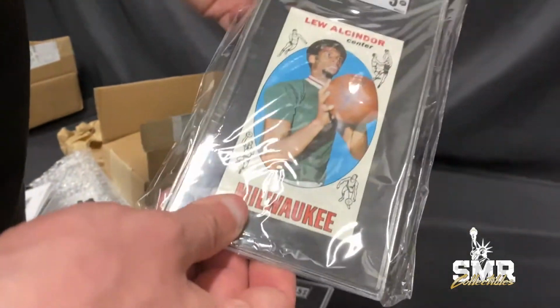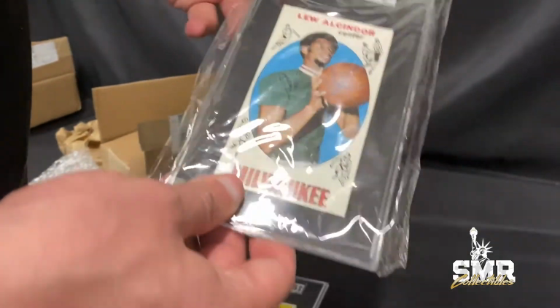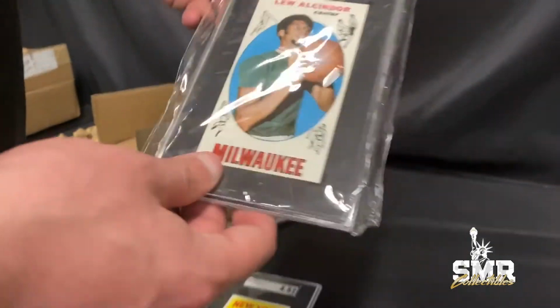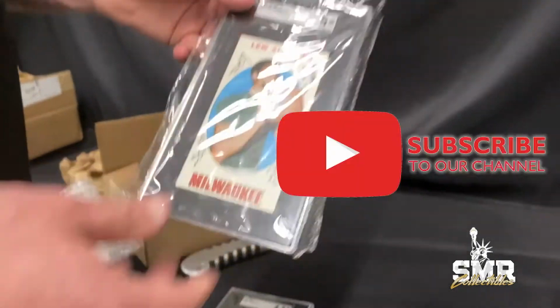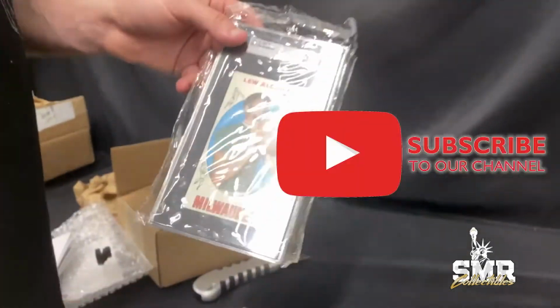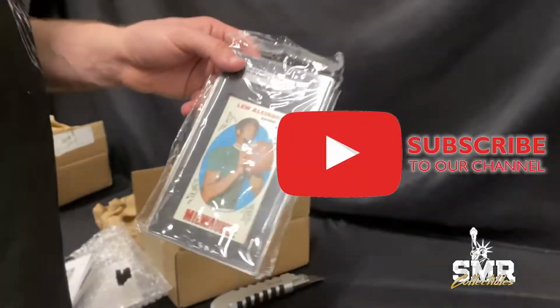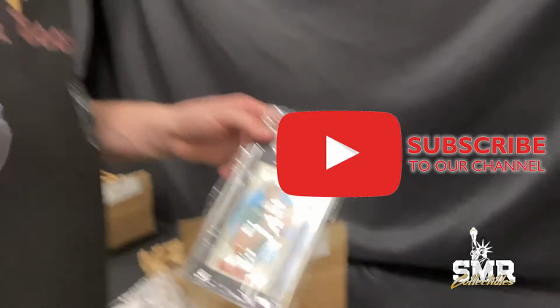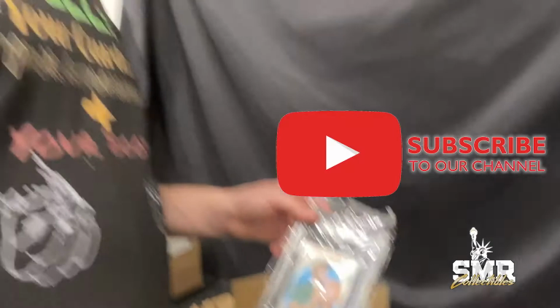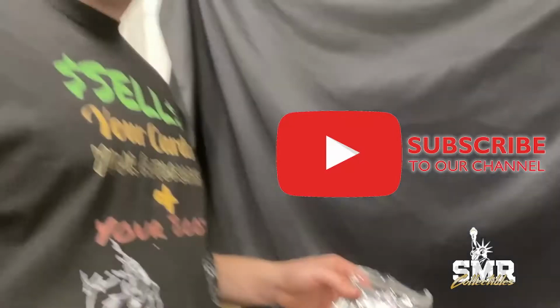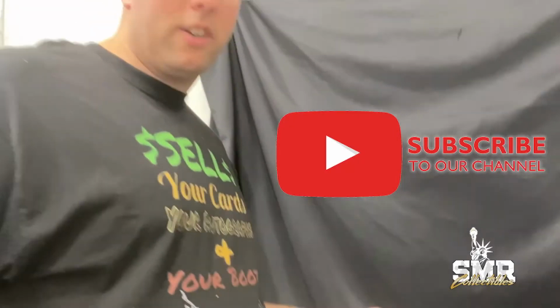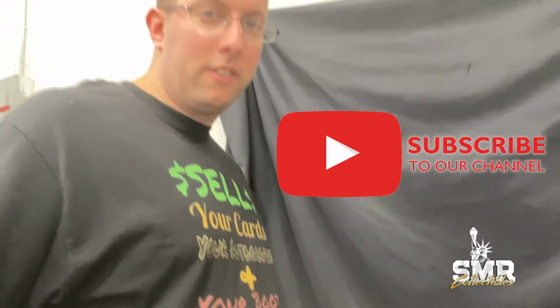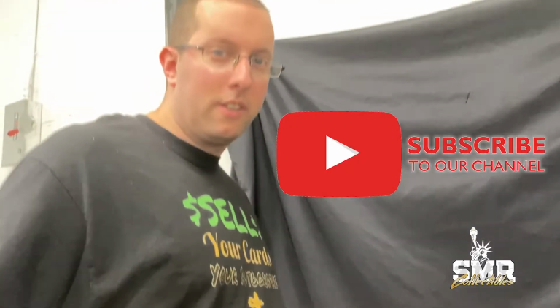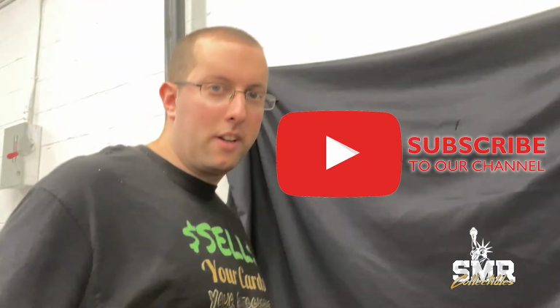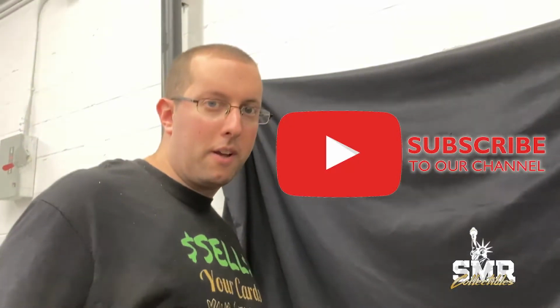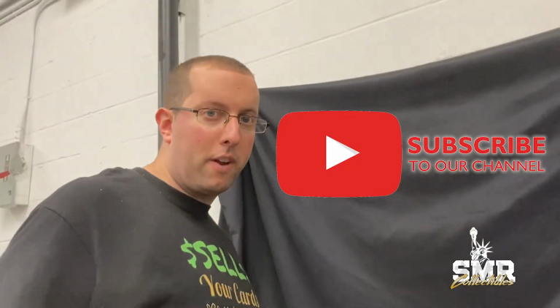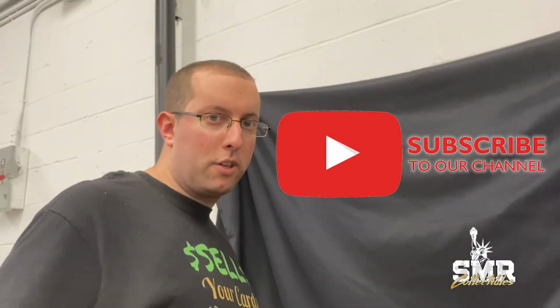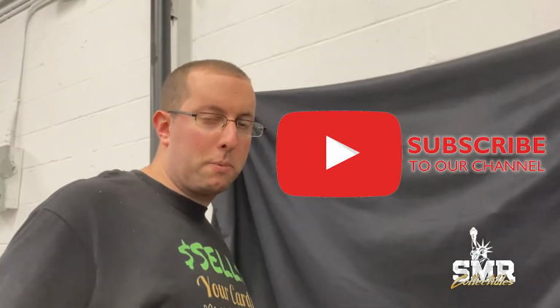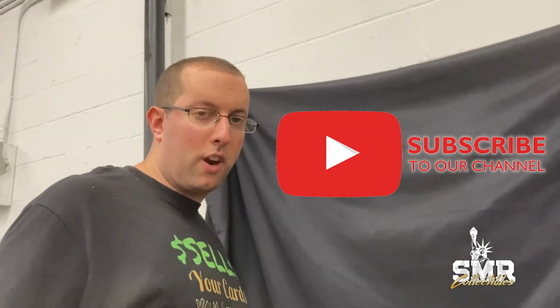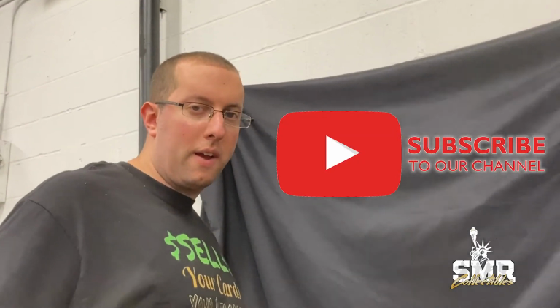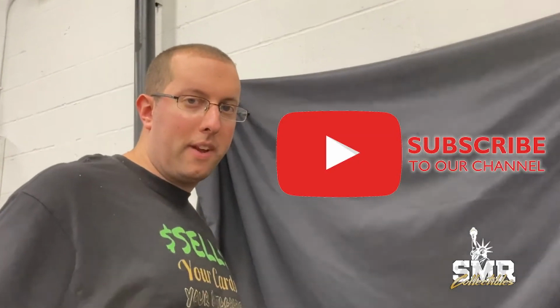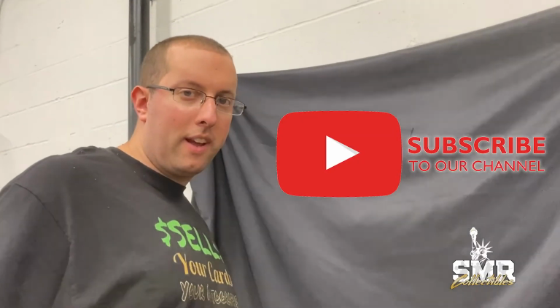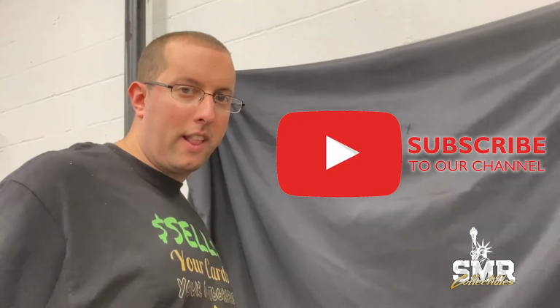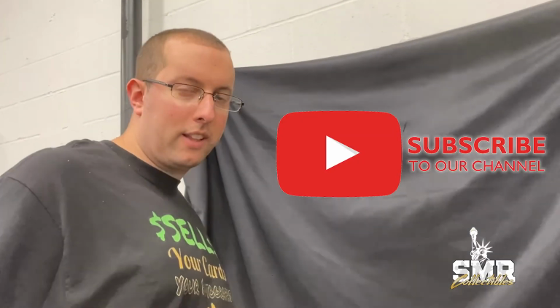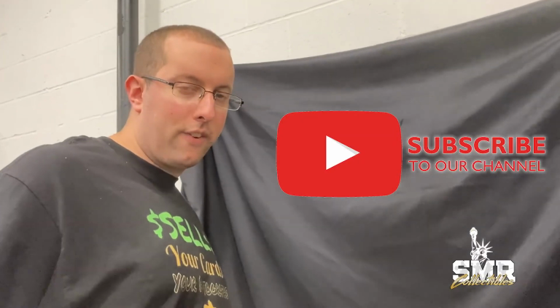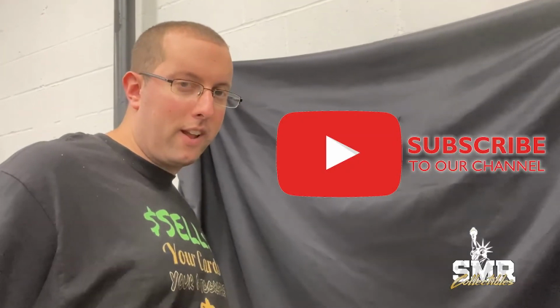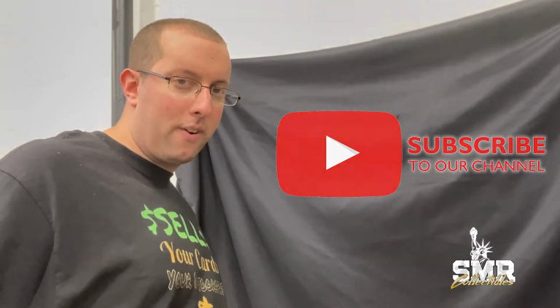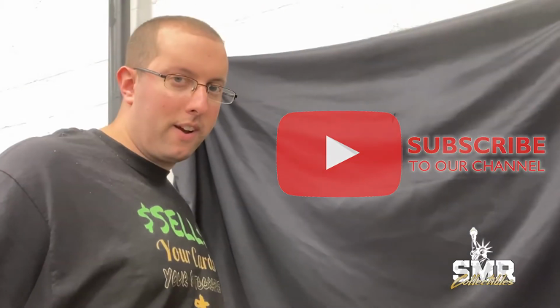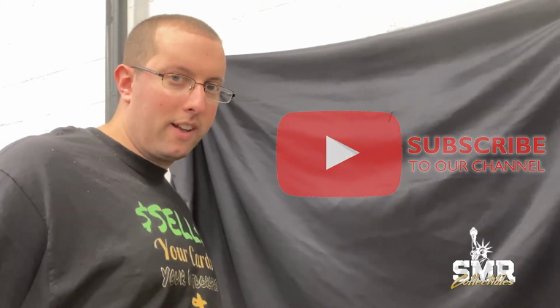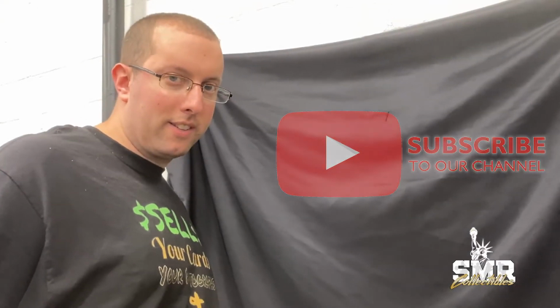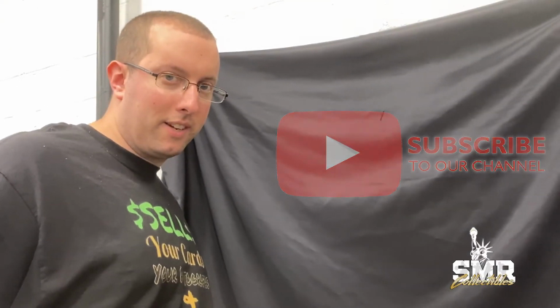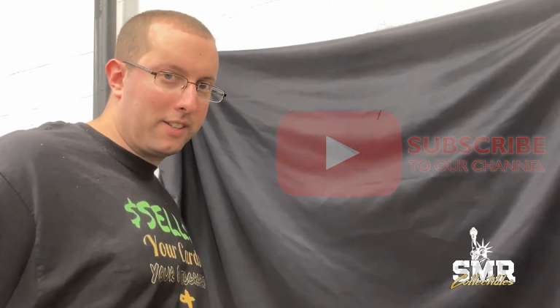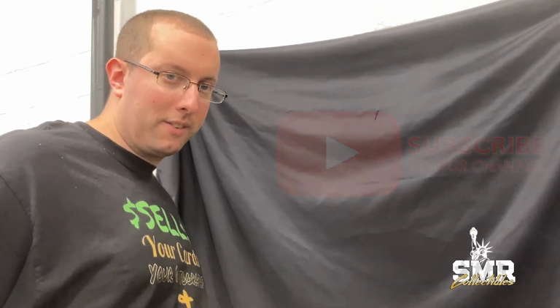Thank you for watching our channel. Make sure you subscribe and like this video. See you soon.